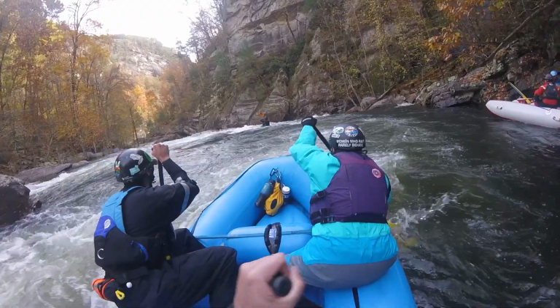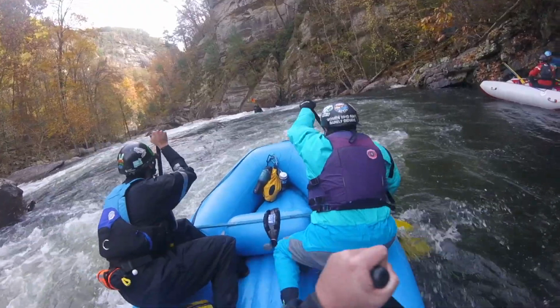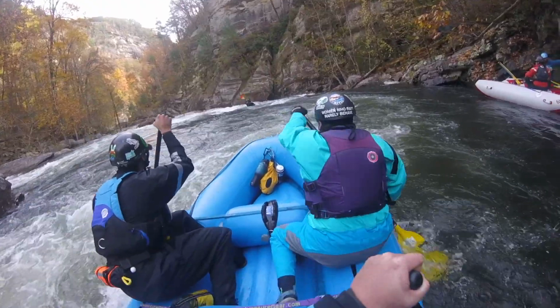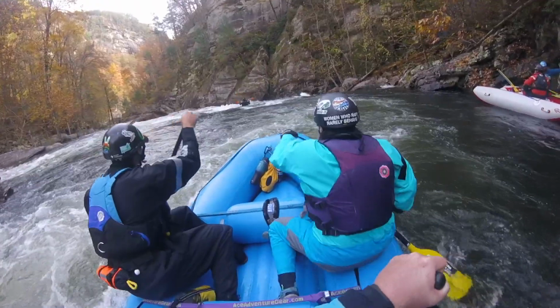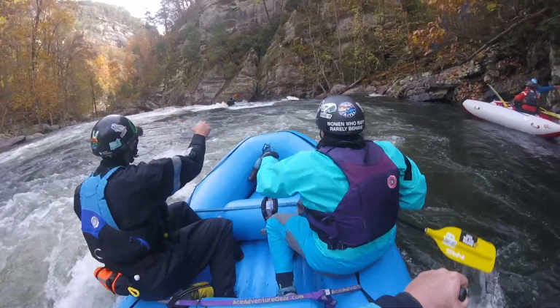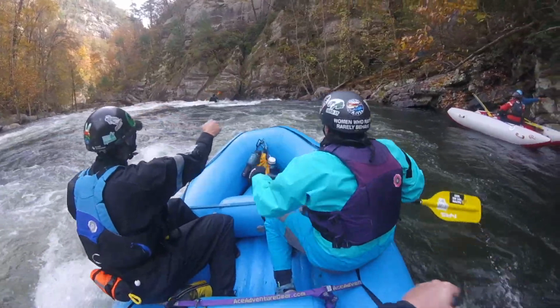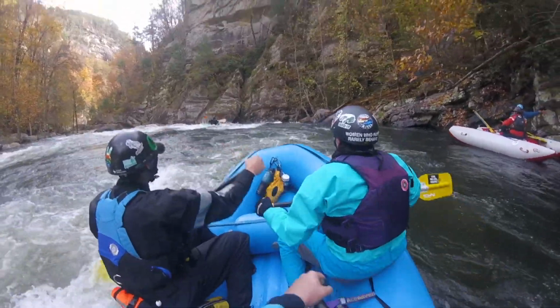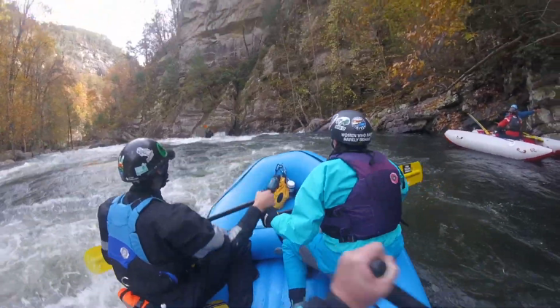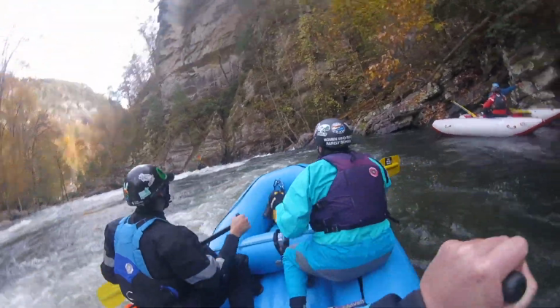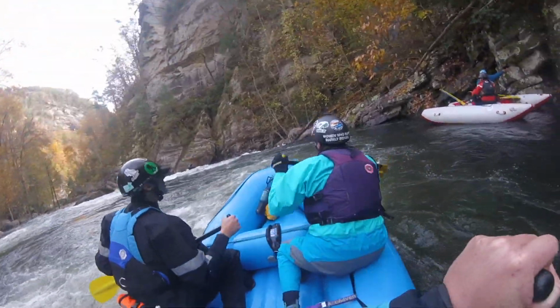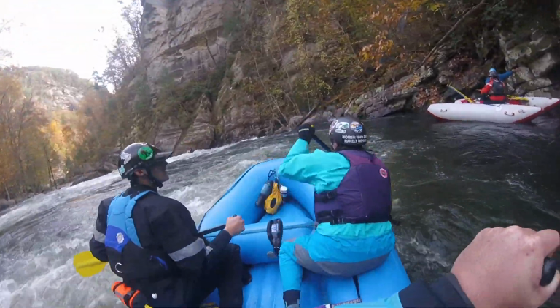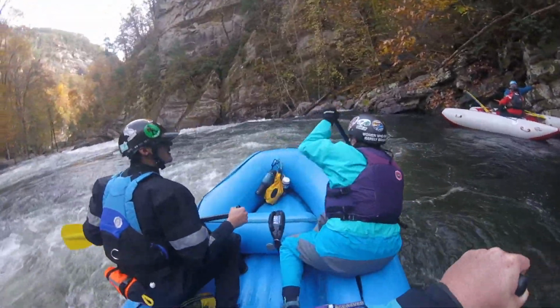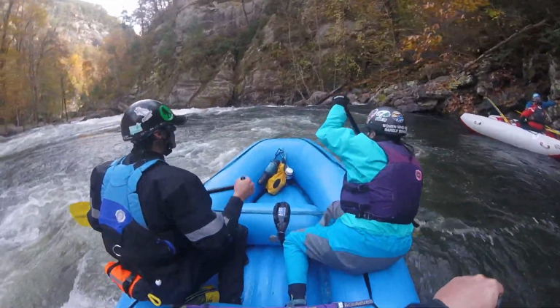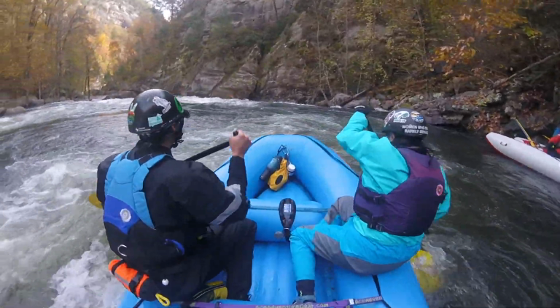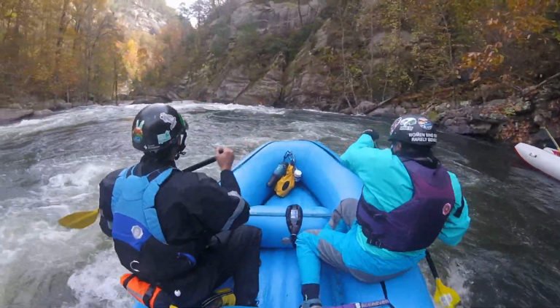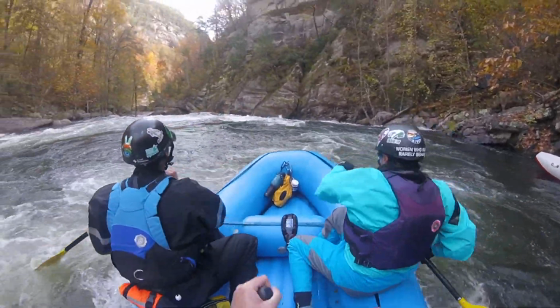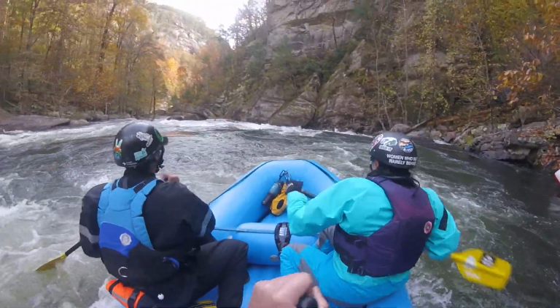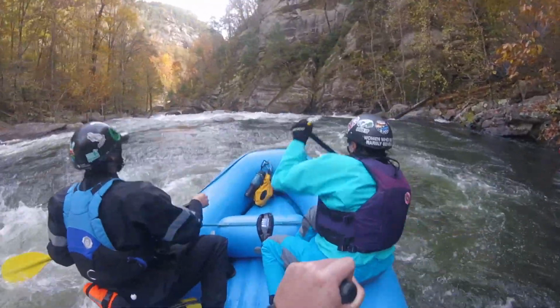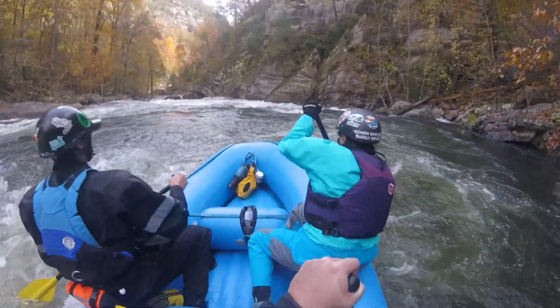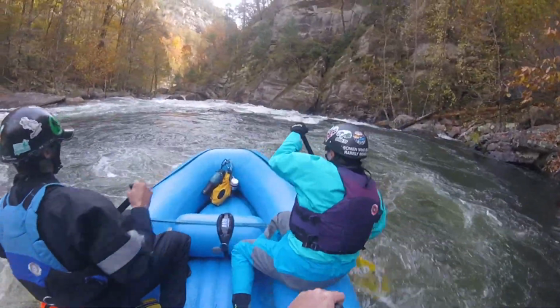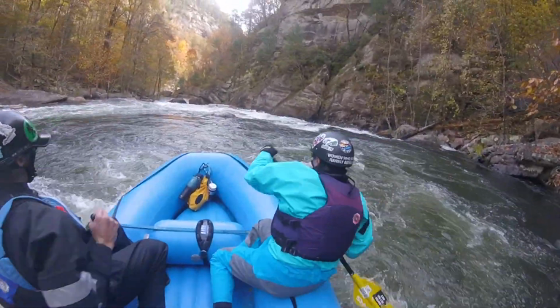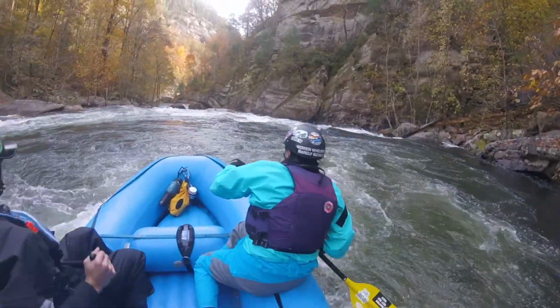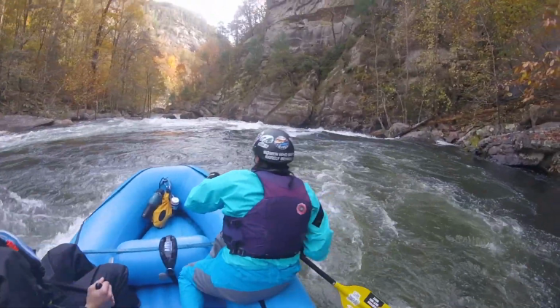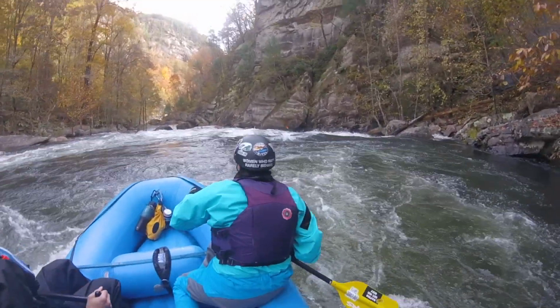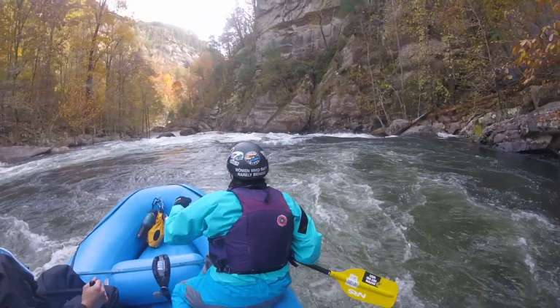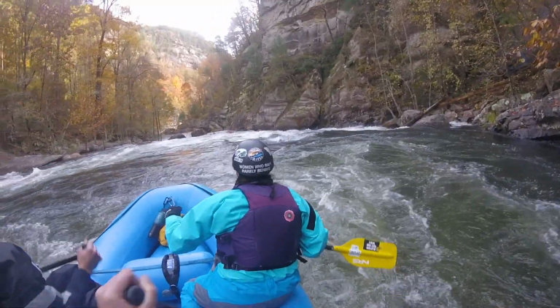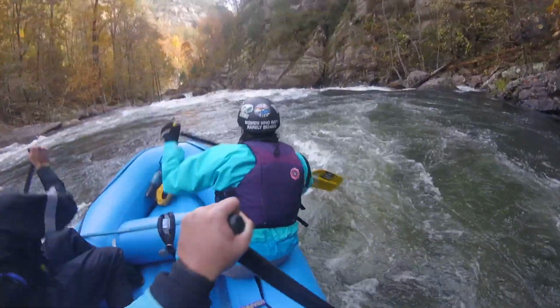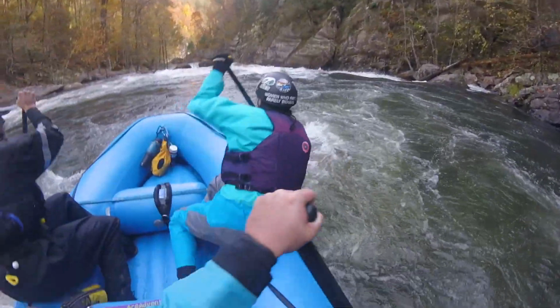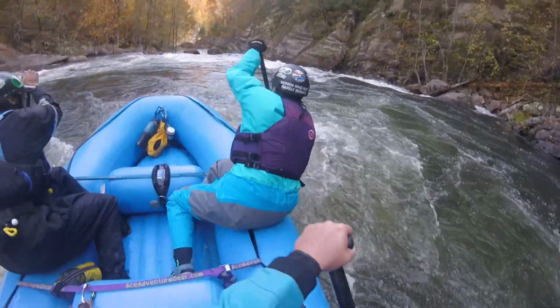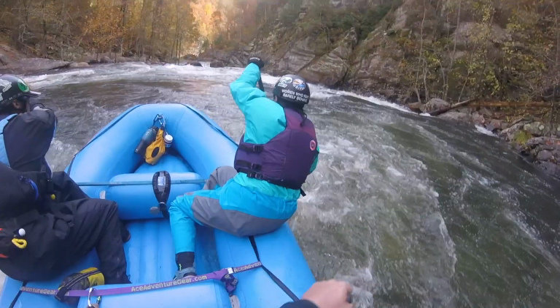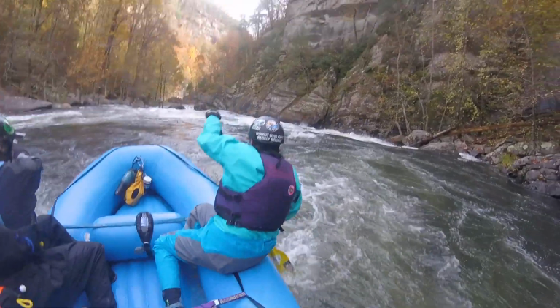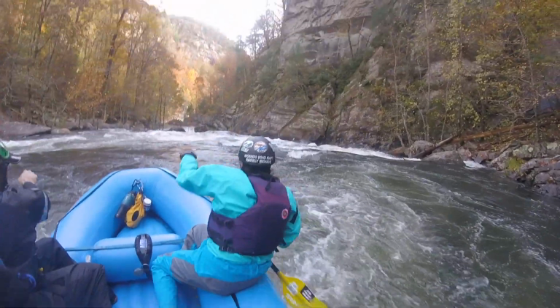This rapid is very underrated. A swim here can be a long day on the Tallulah. Nonetheless, you want to start working your way out into the middle of the current.